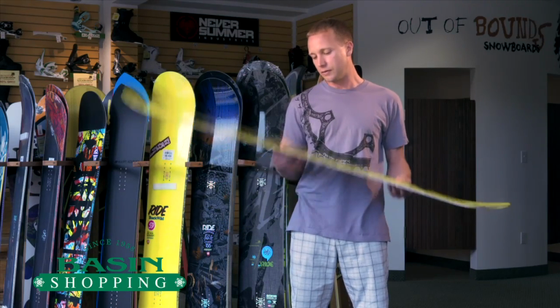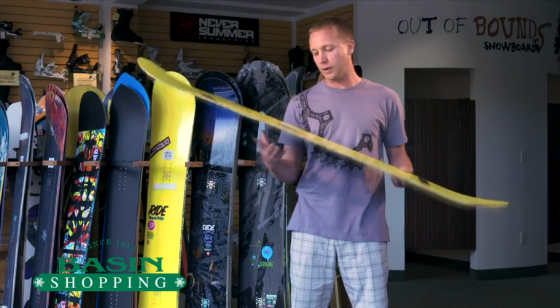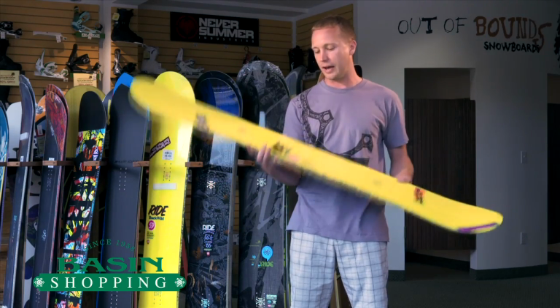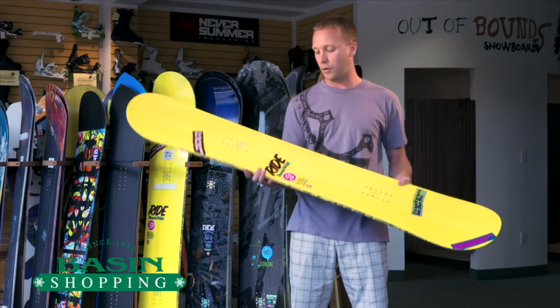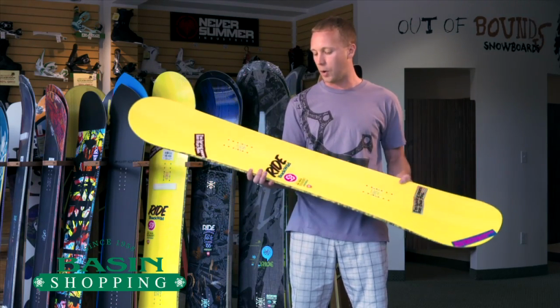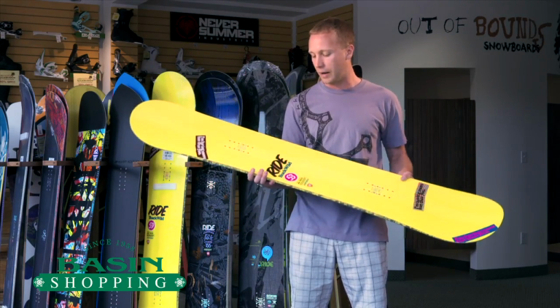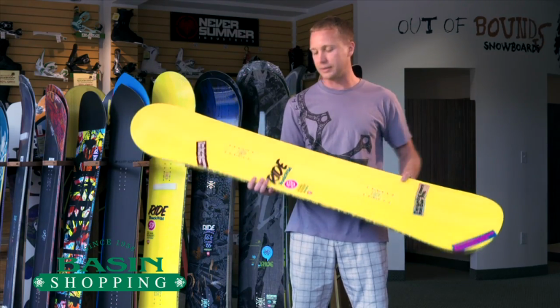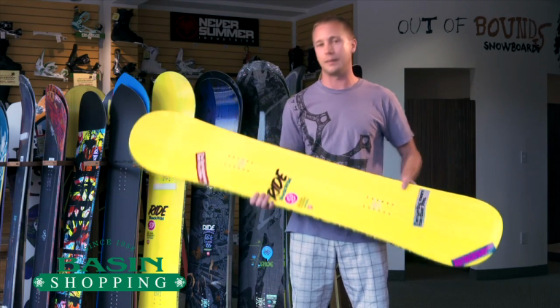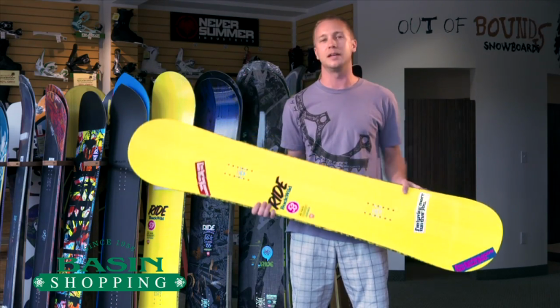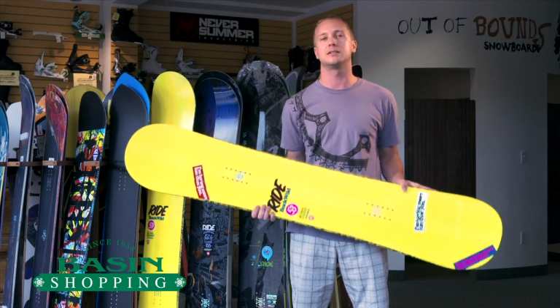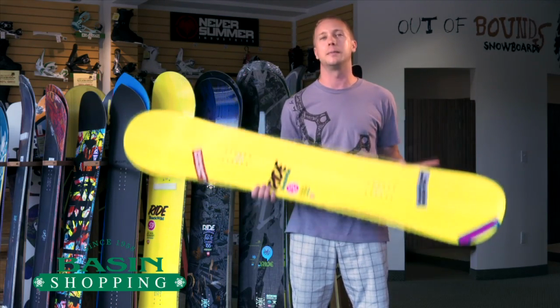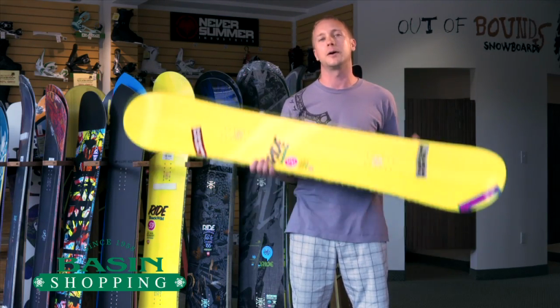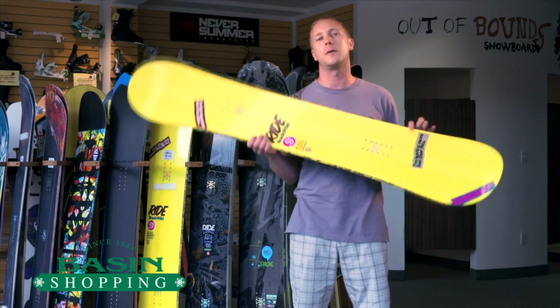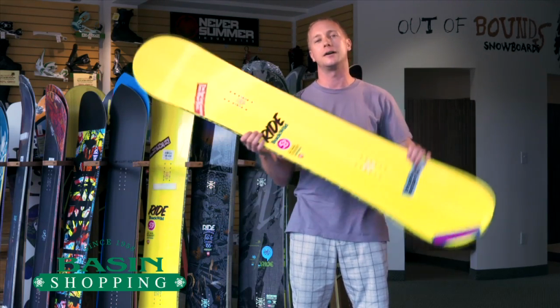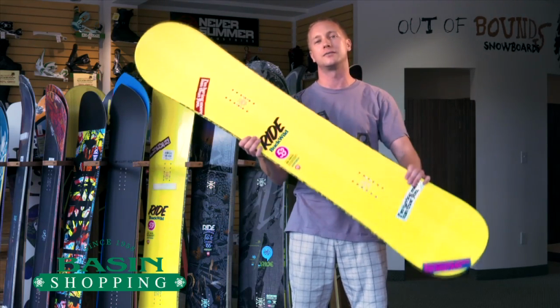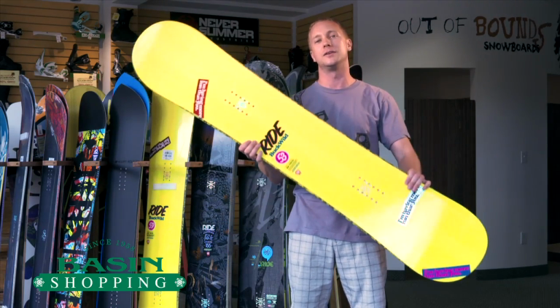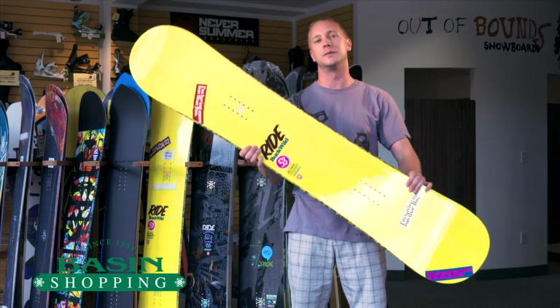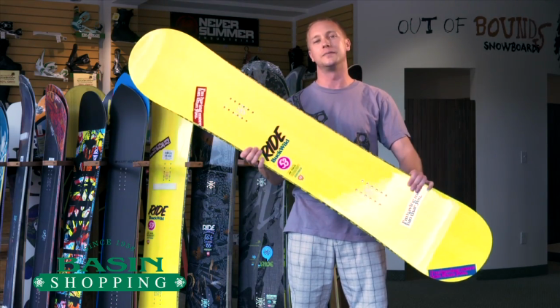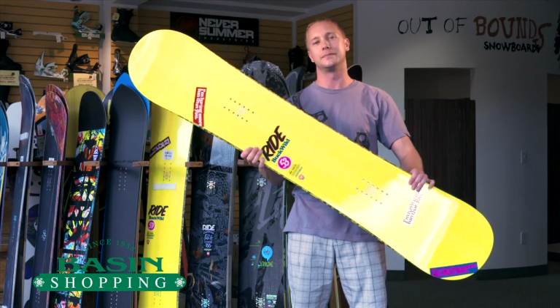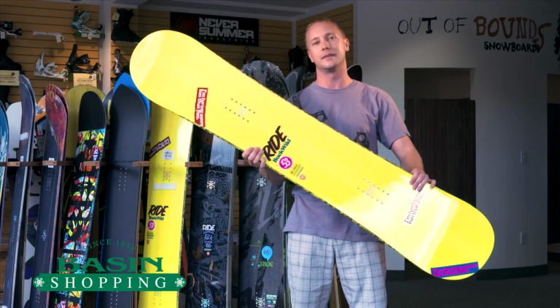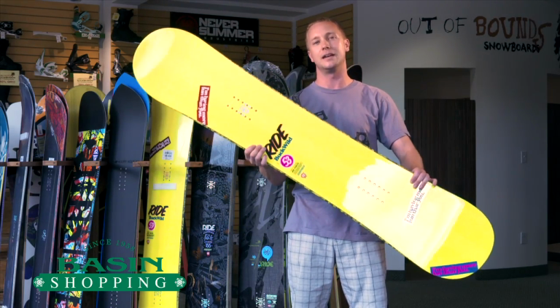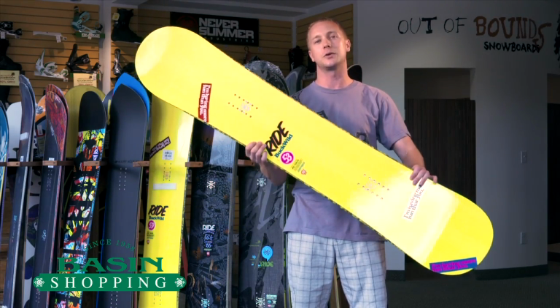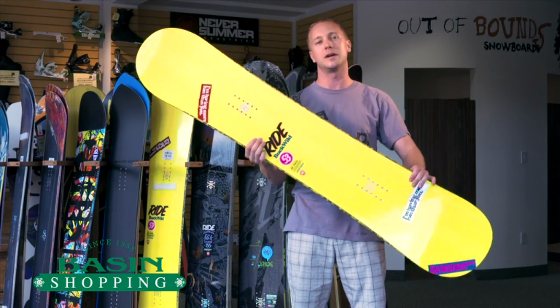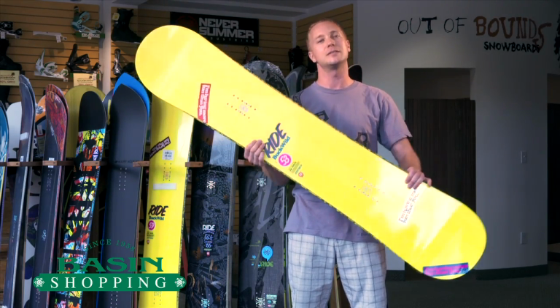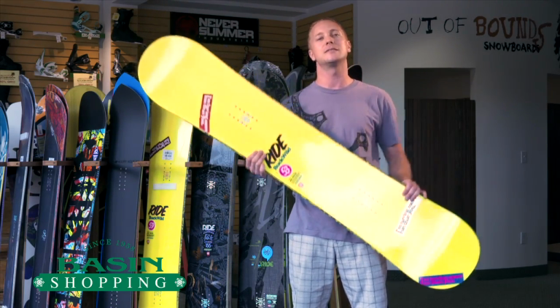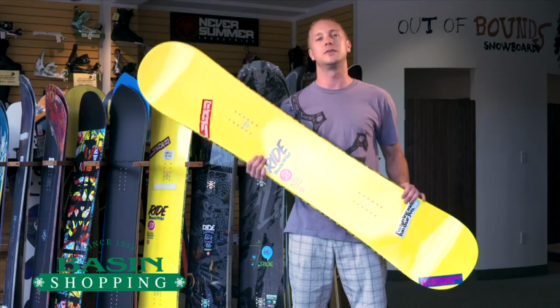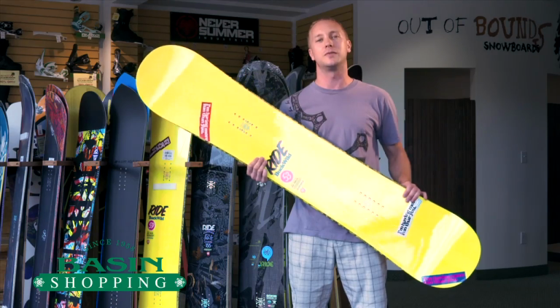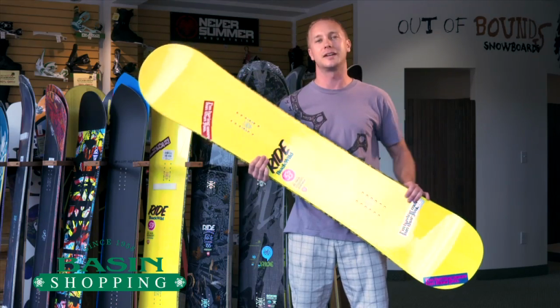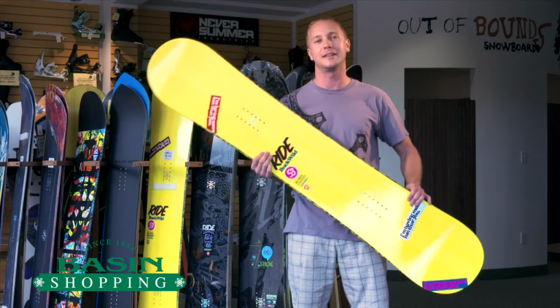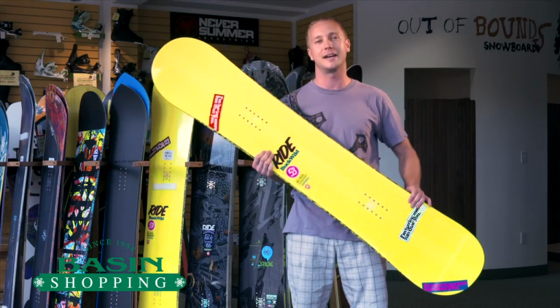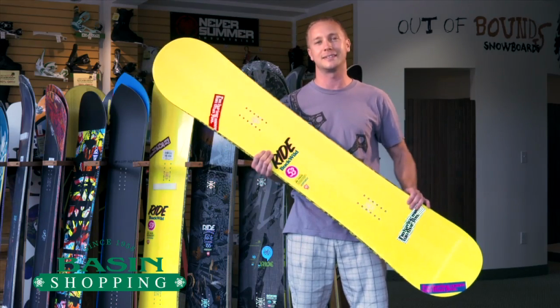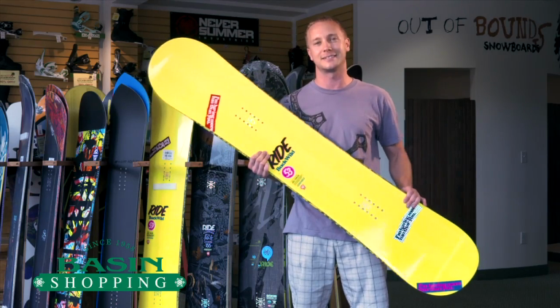If you want all mountain domination, the Buck Wild's for you. Any other questions, feel free to contact us.